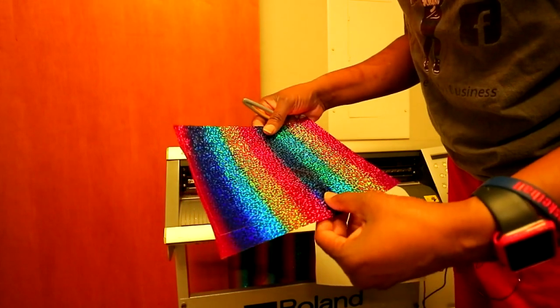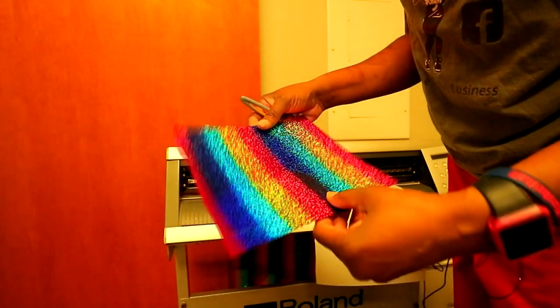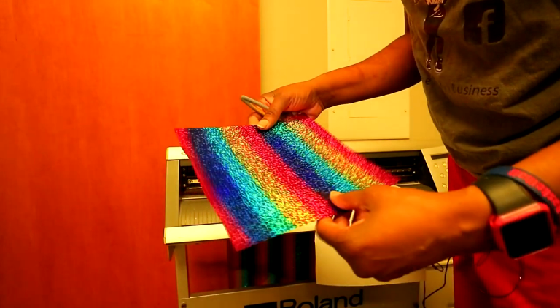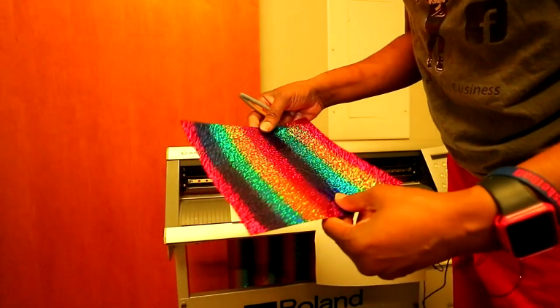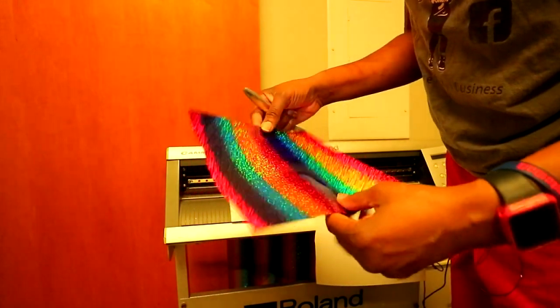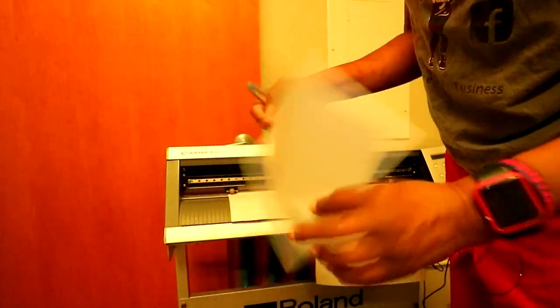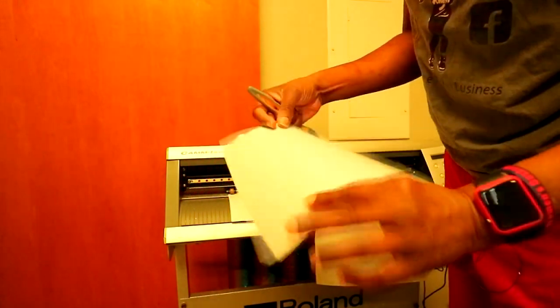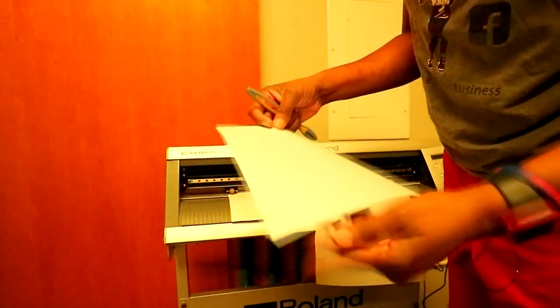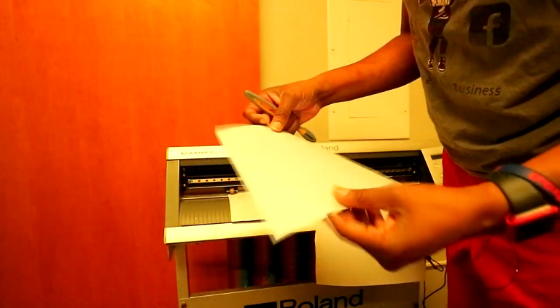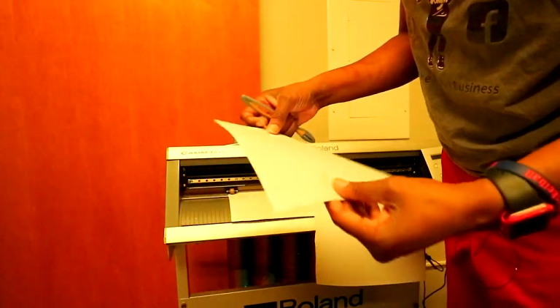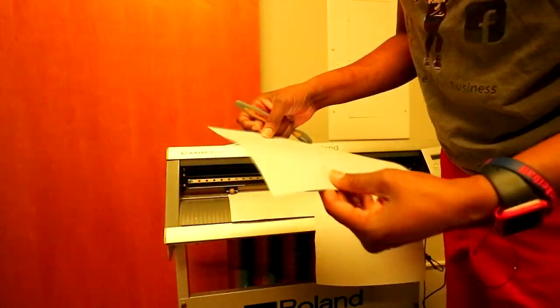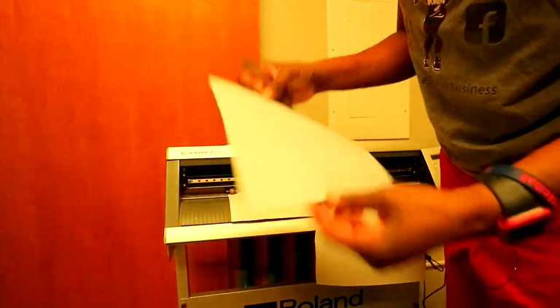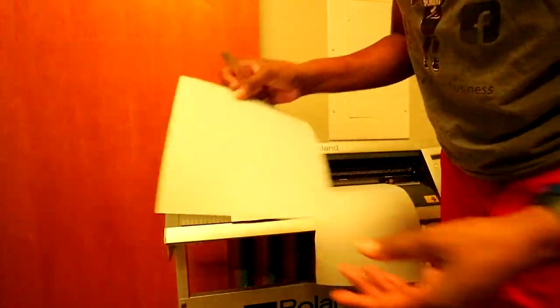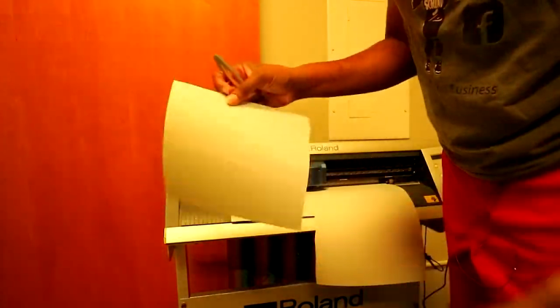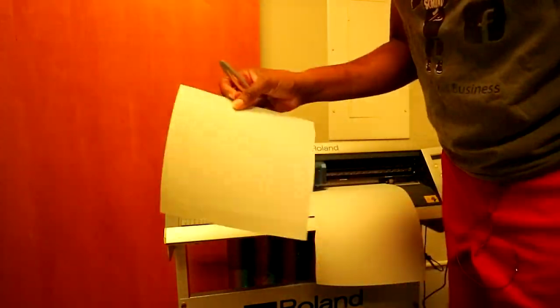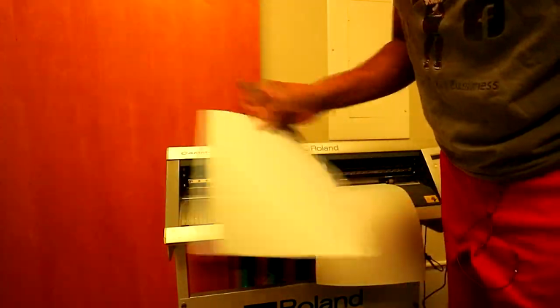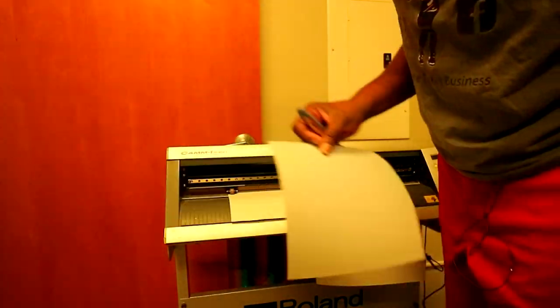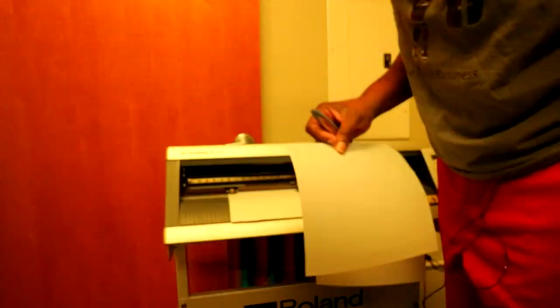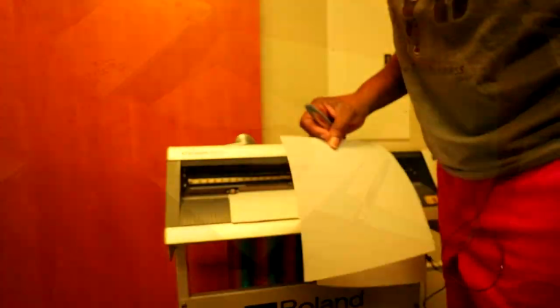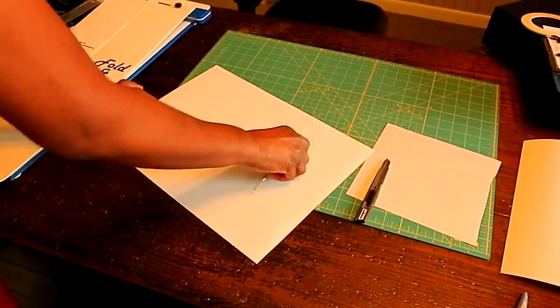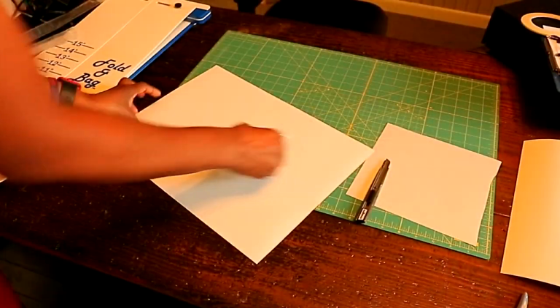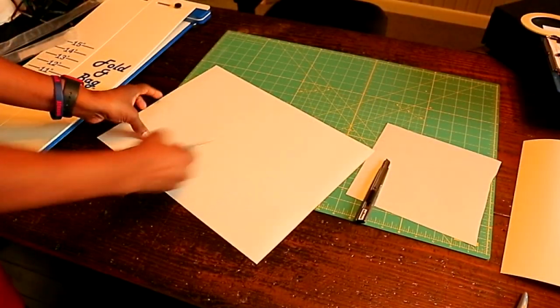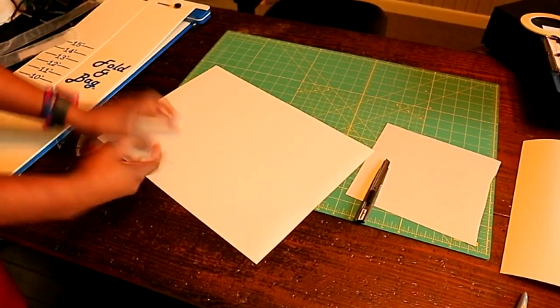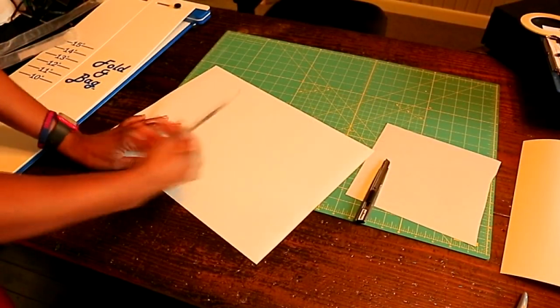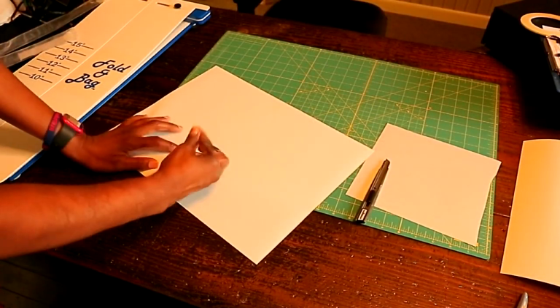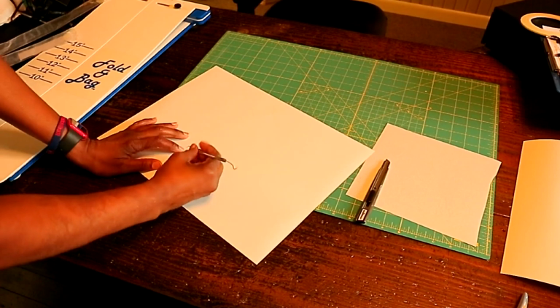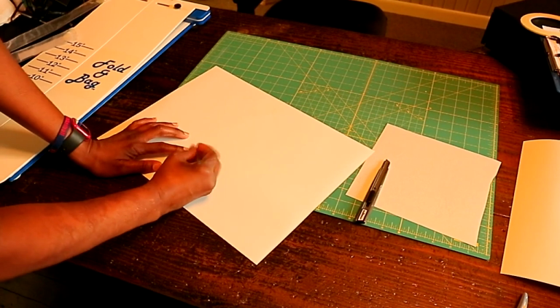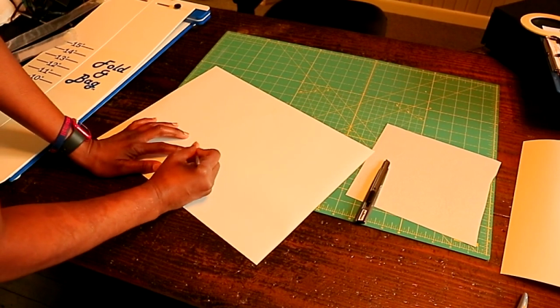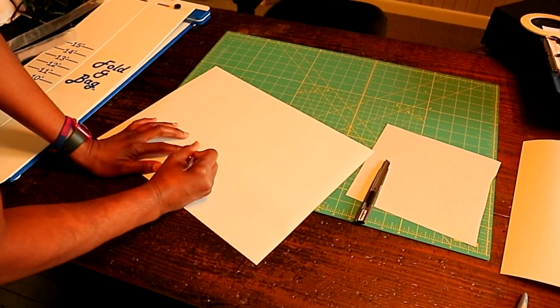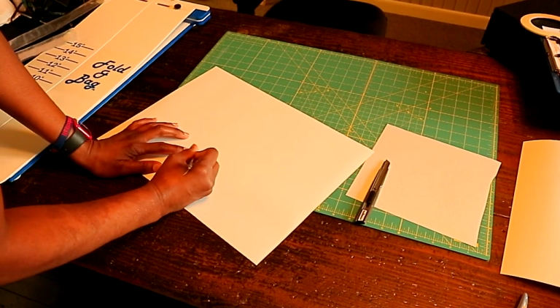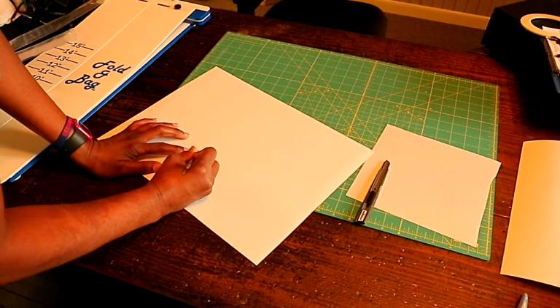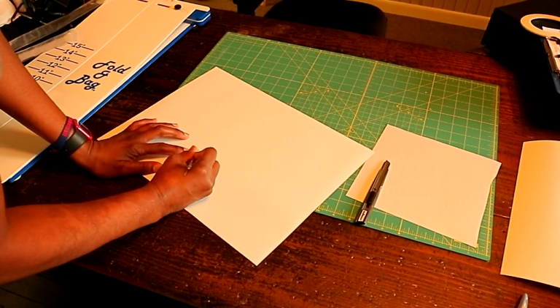It did cut out correctly, so we're gonna go ahead and weed it.